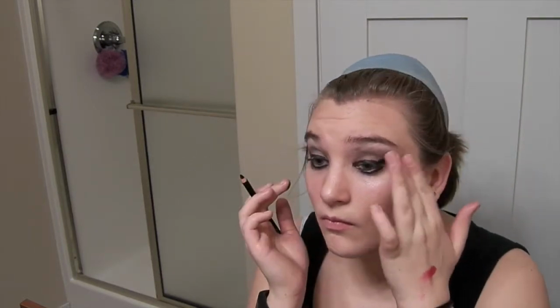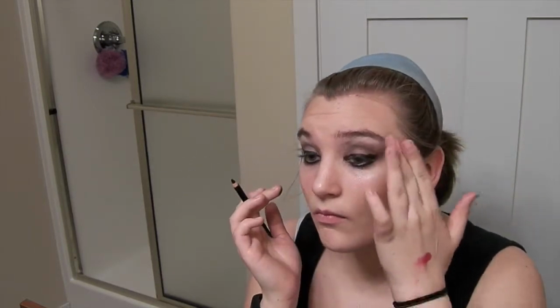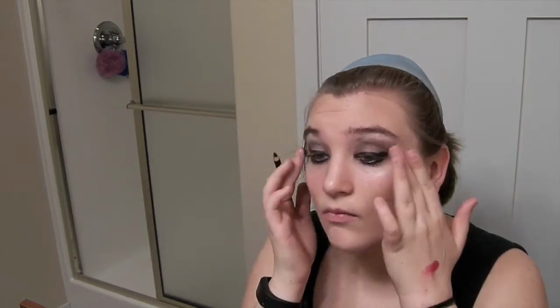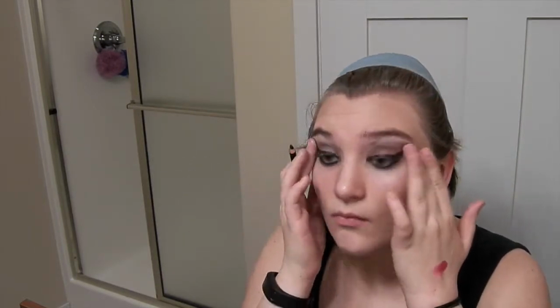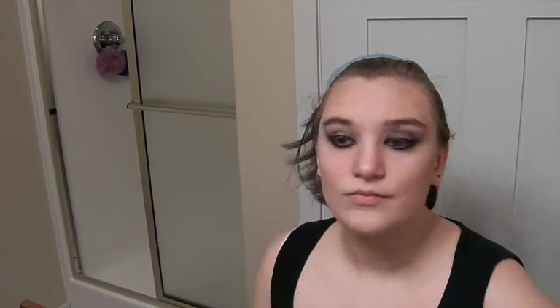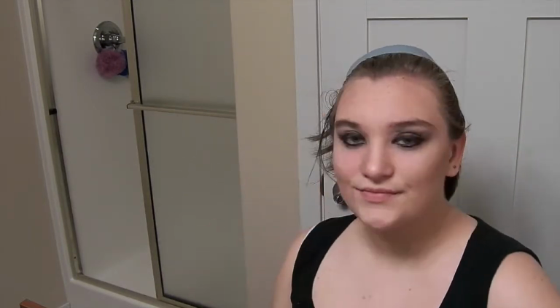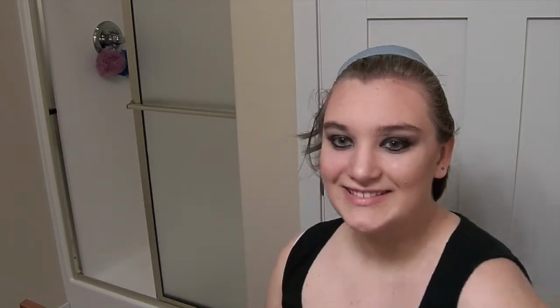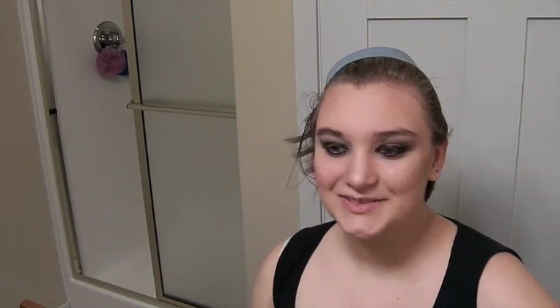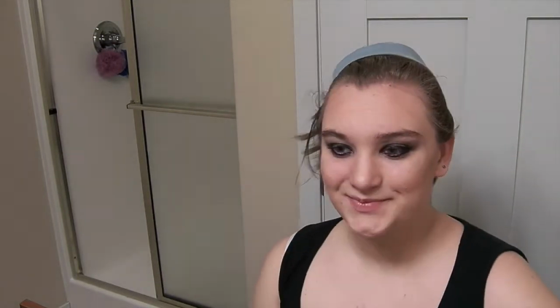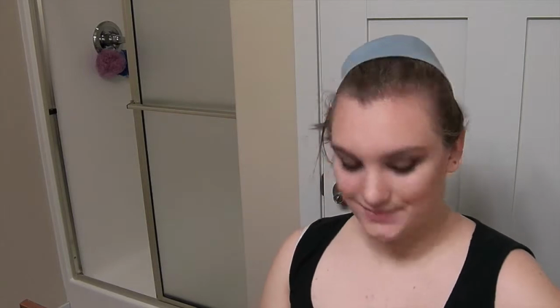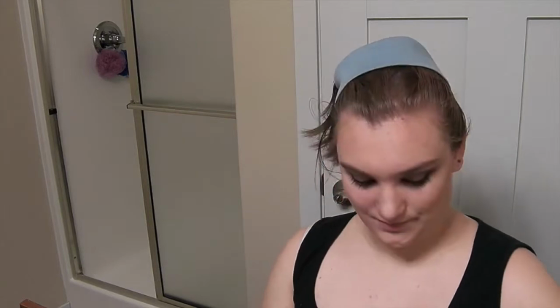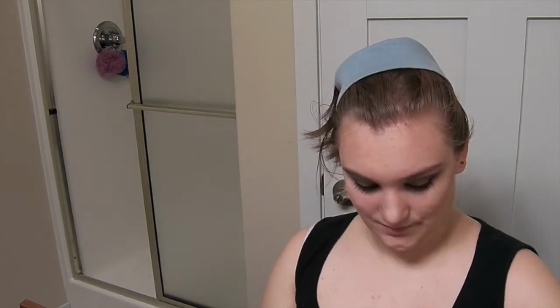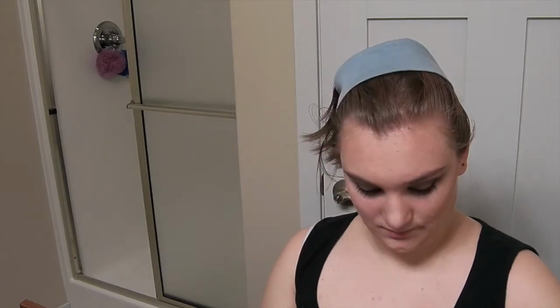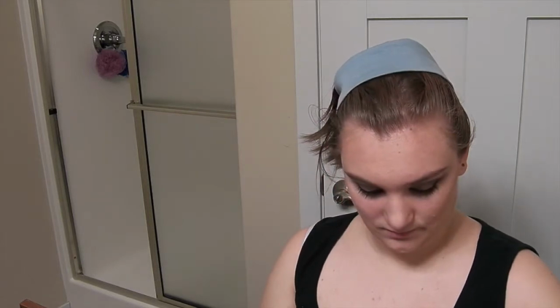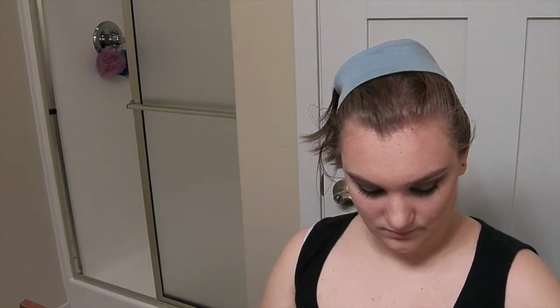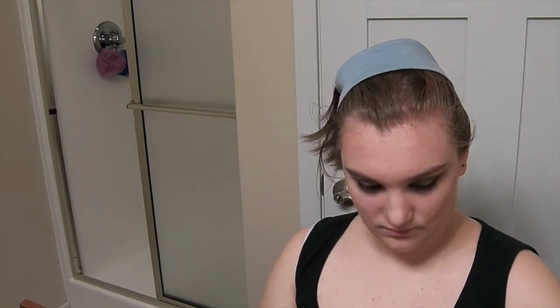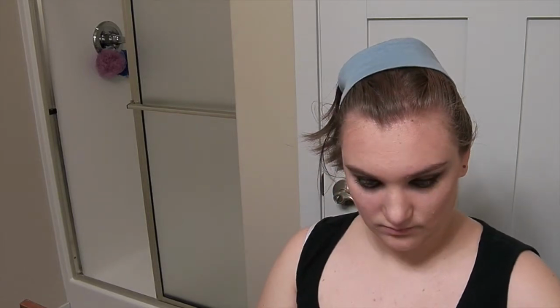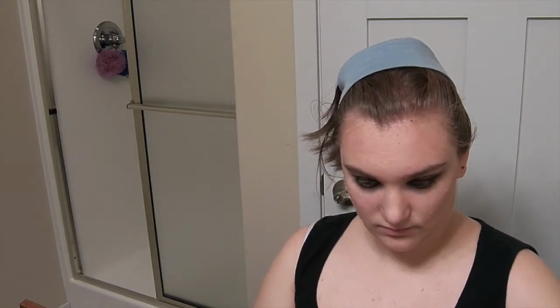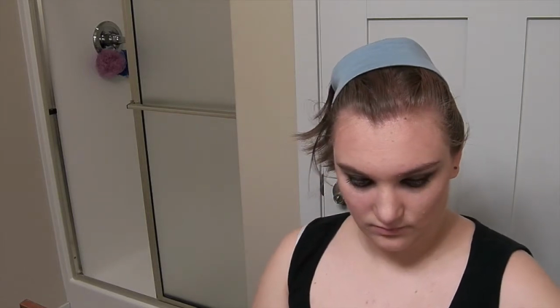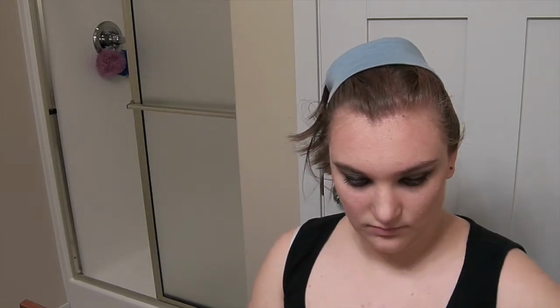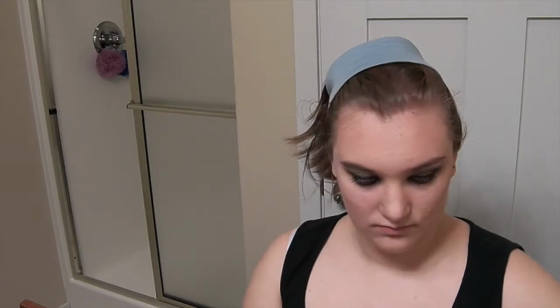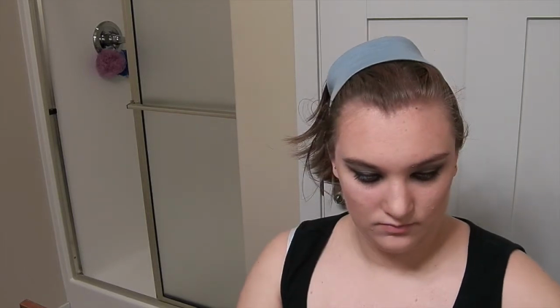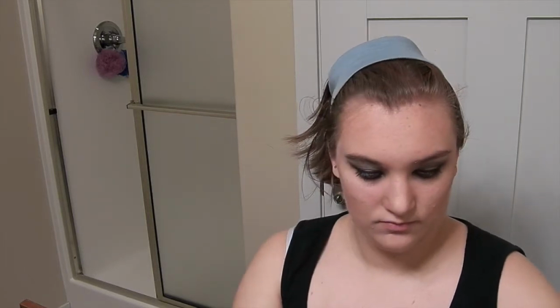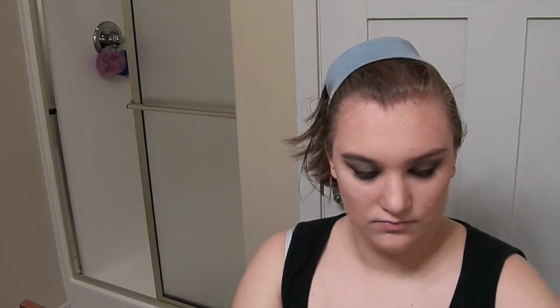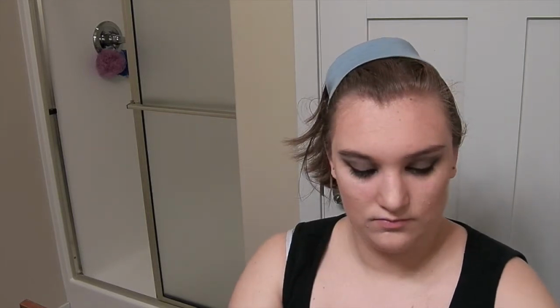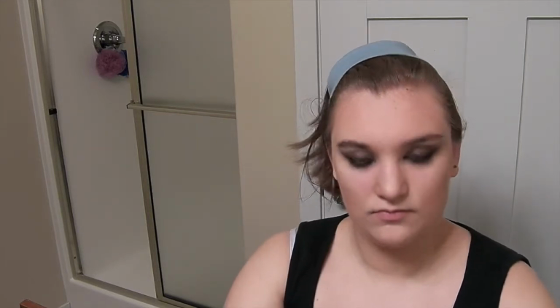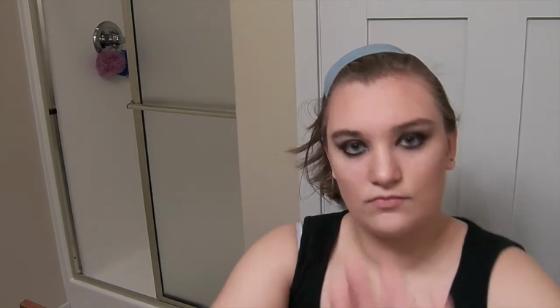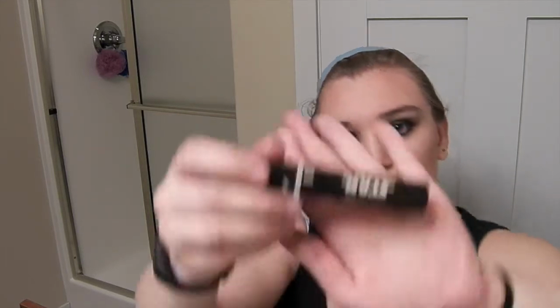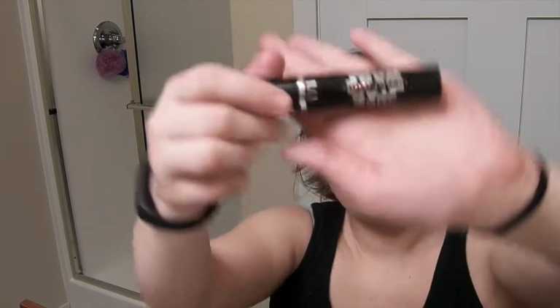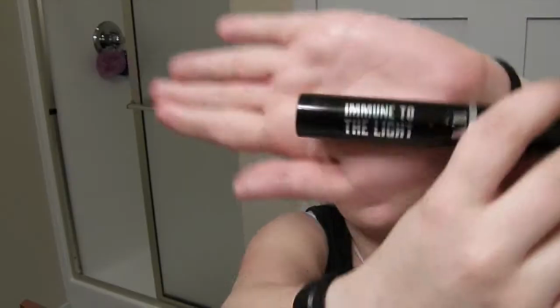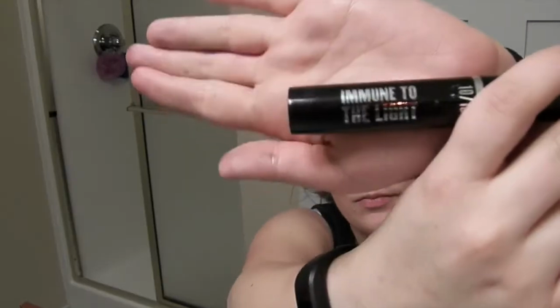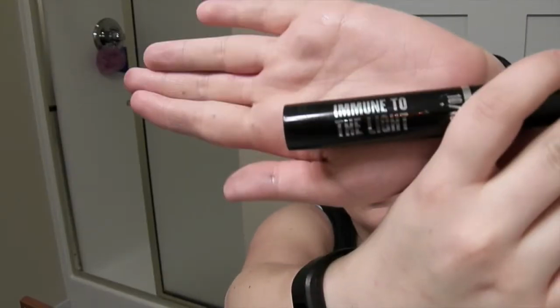Right here, I winged it out and then blended it quick, just because I do not like the defined wing, but I do like blending the black out.